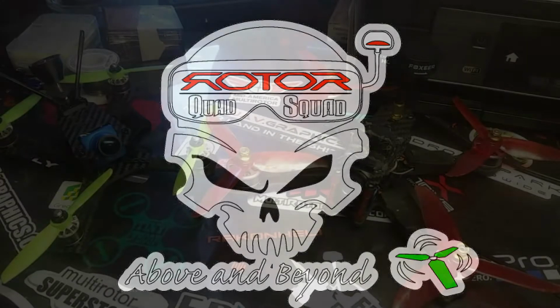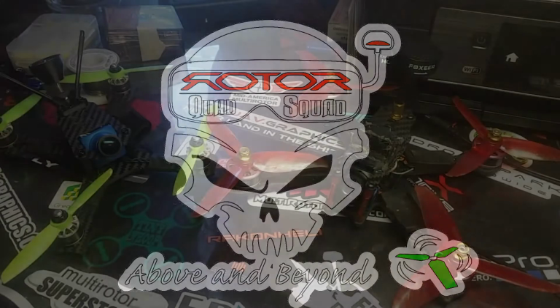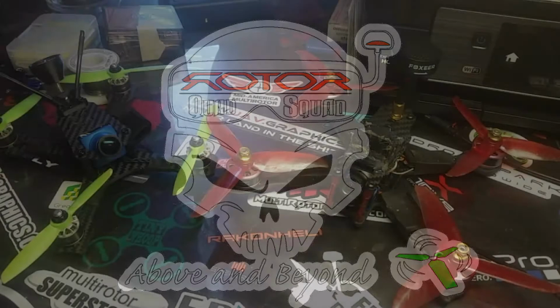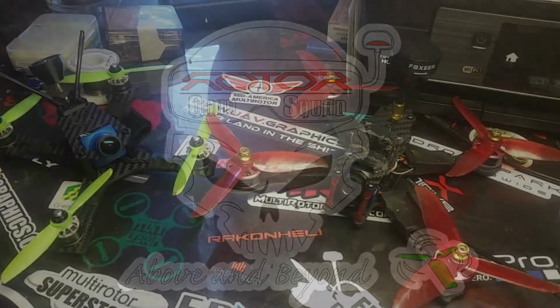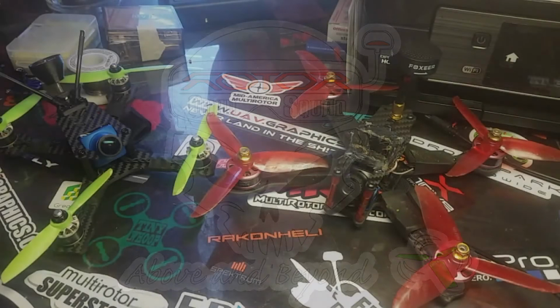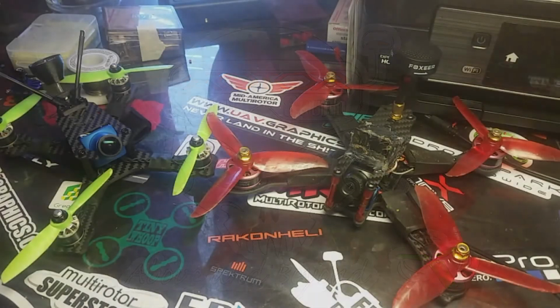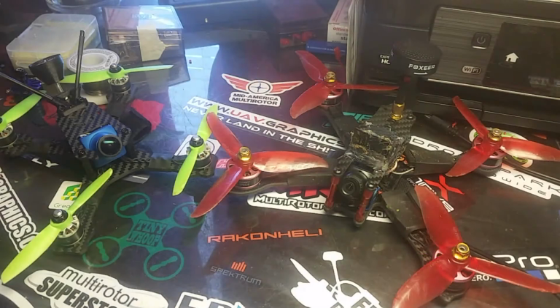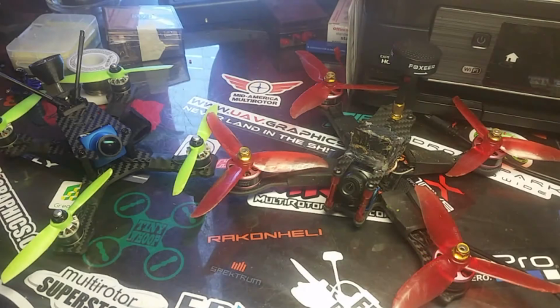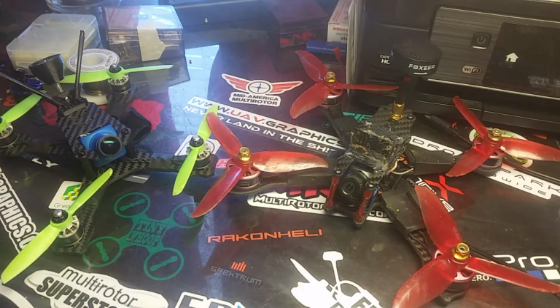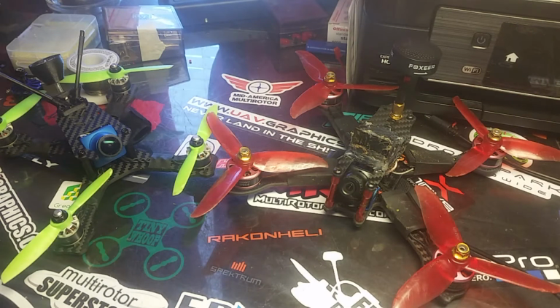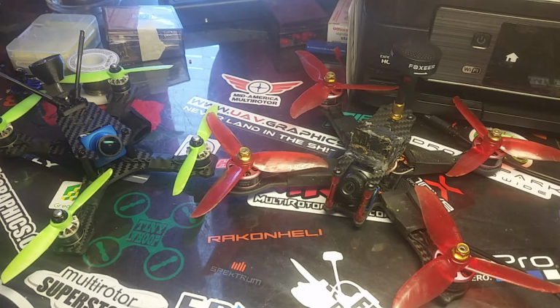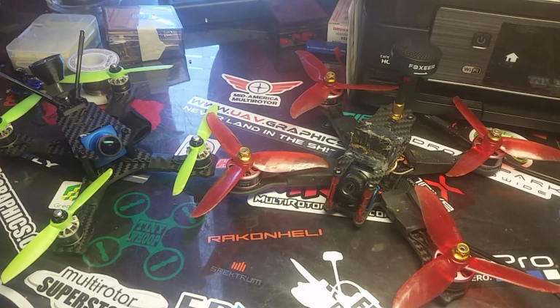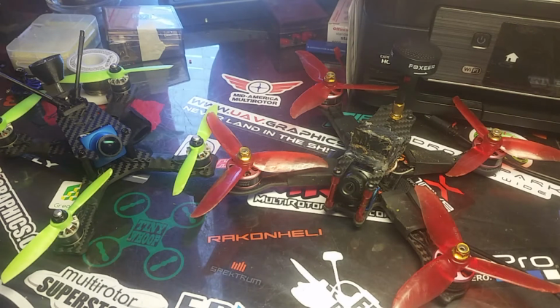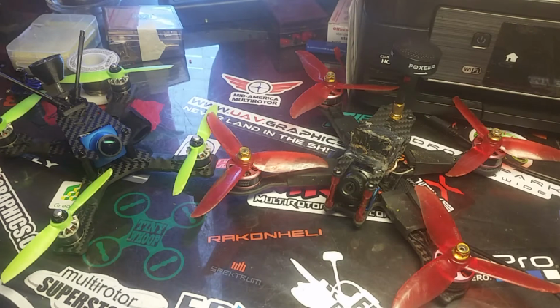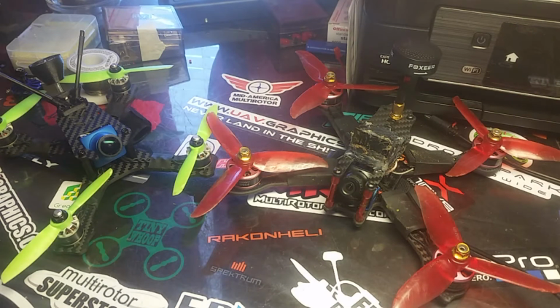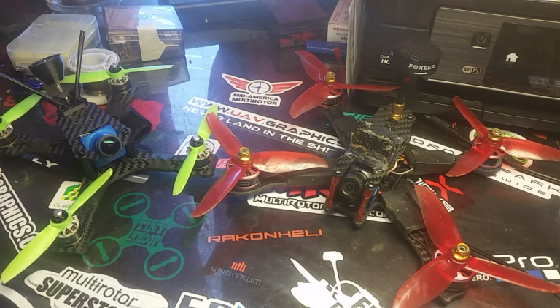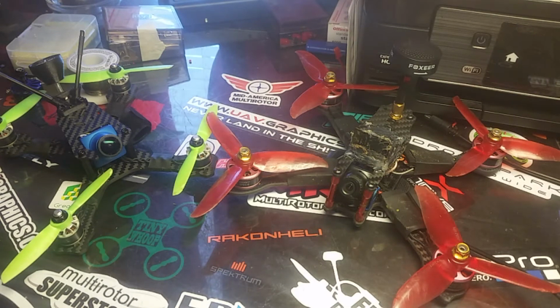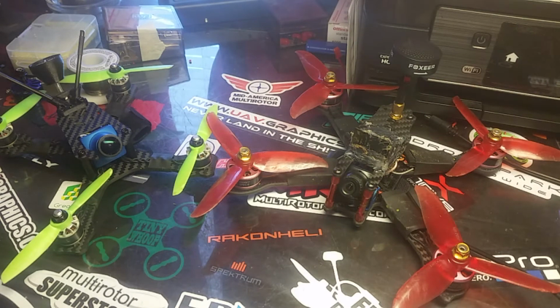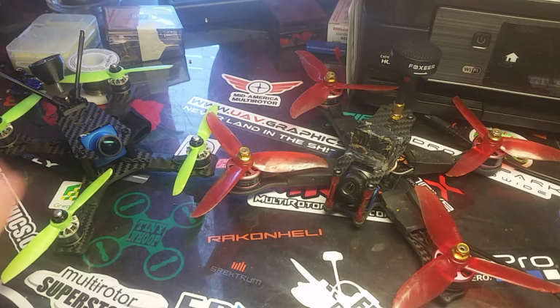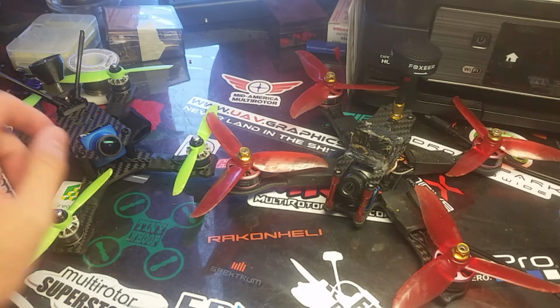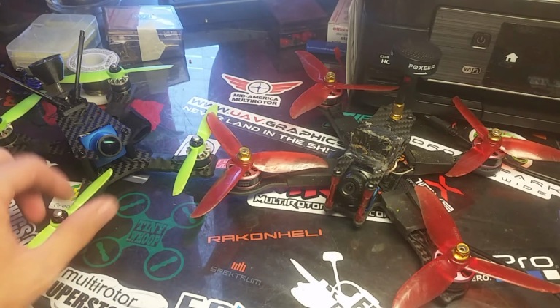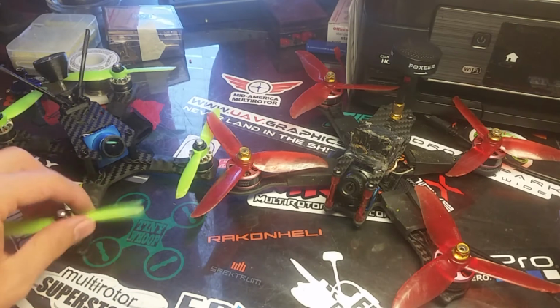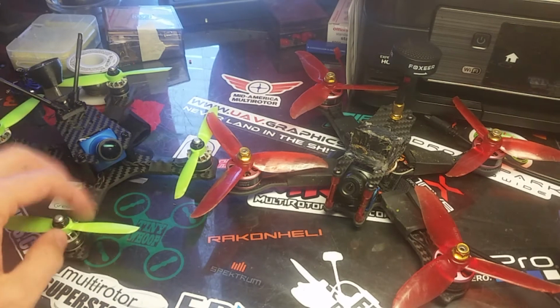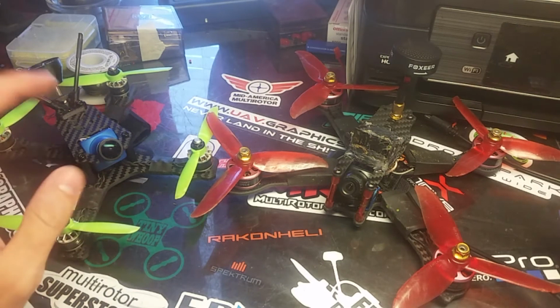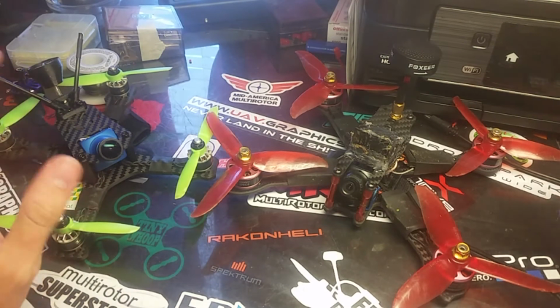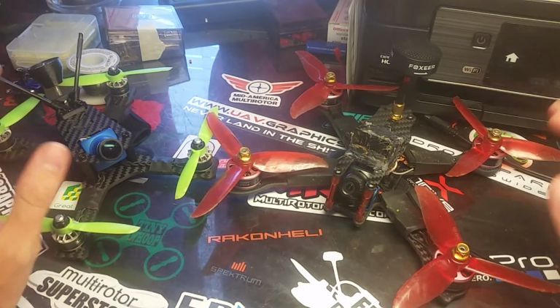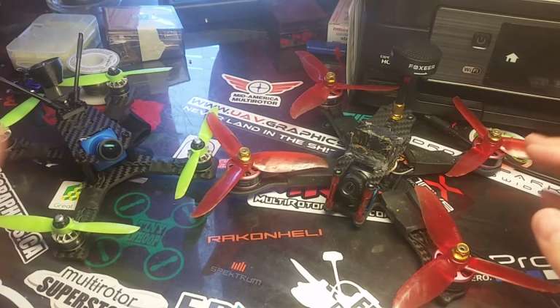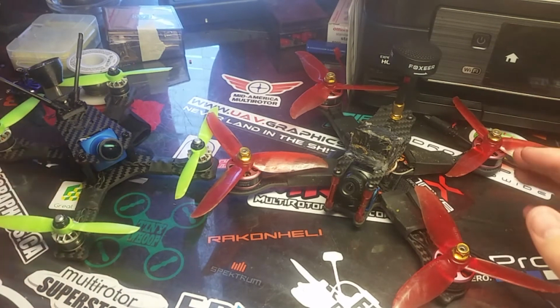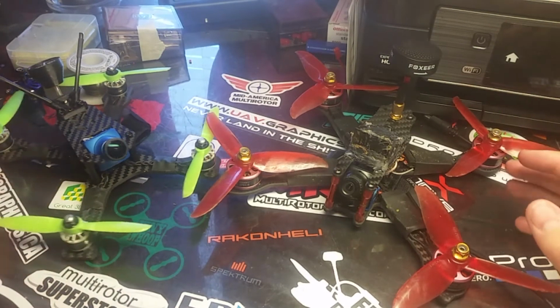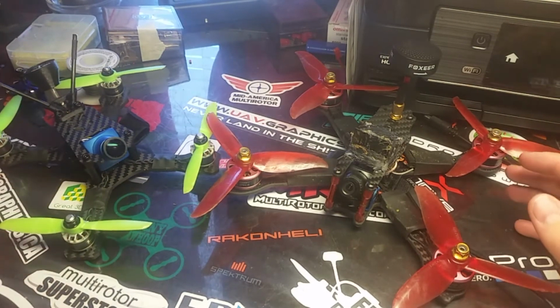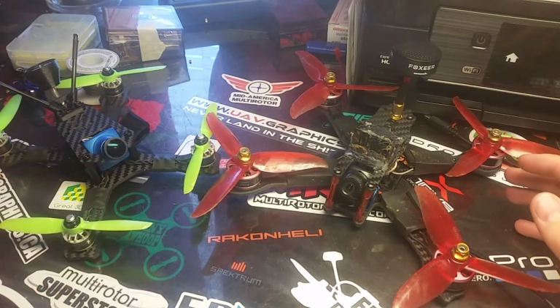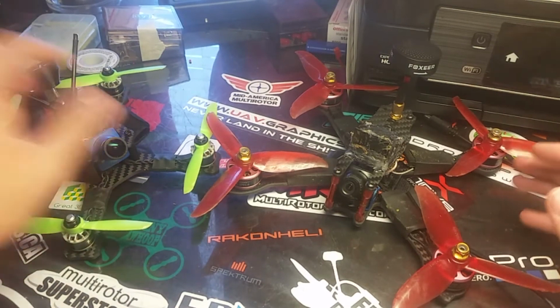What's up folks, I'm Nick with Water Quad Squad, and today we're going to talk about reversing your motors to reverse your yaw.